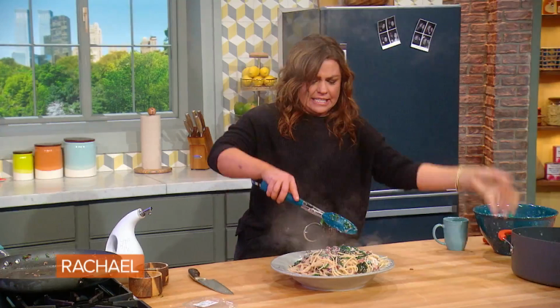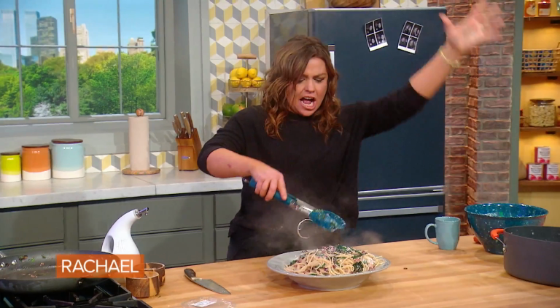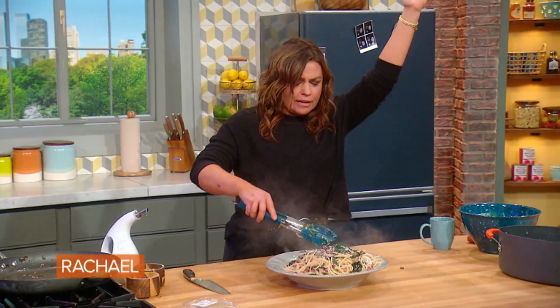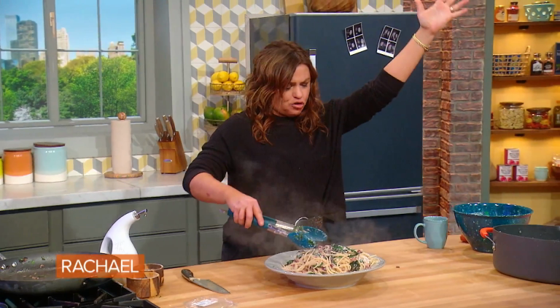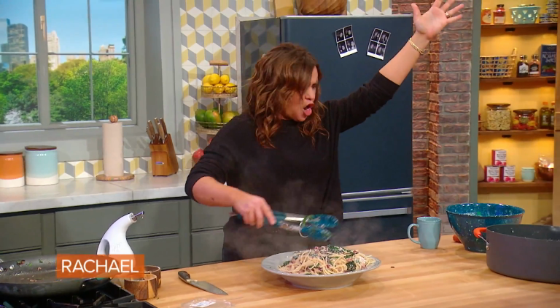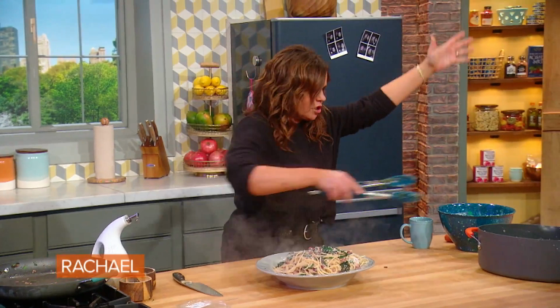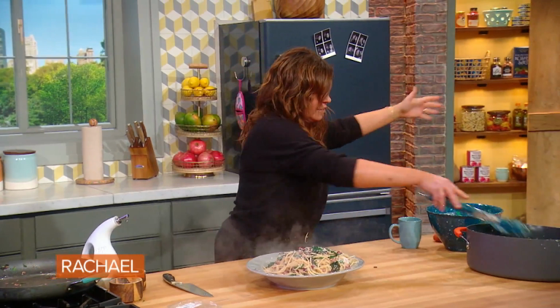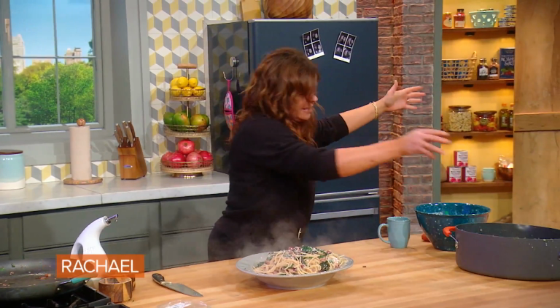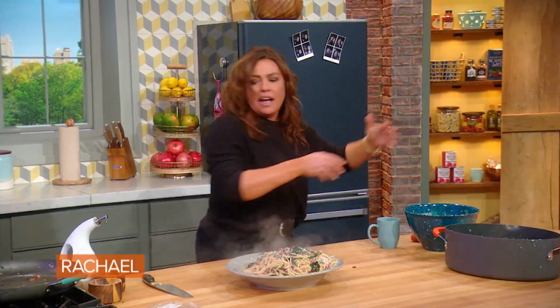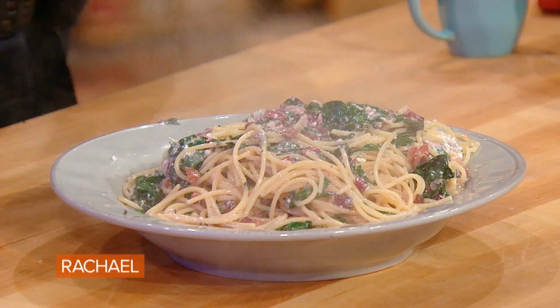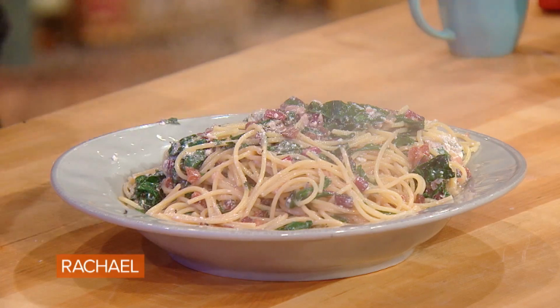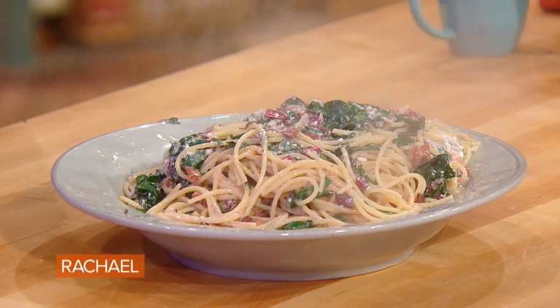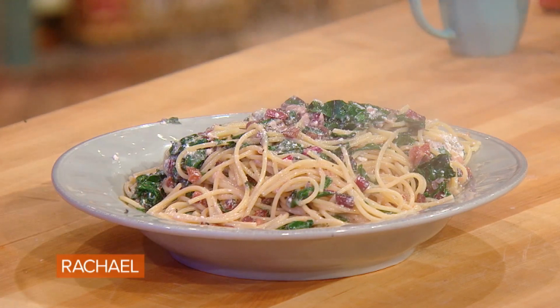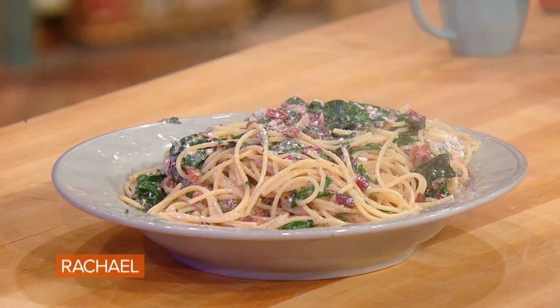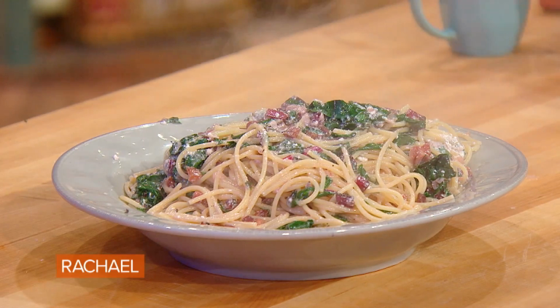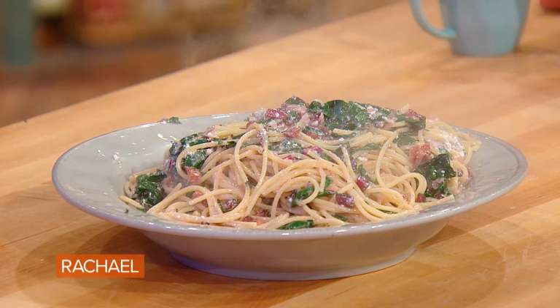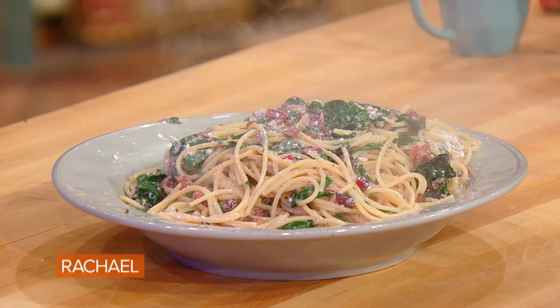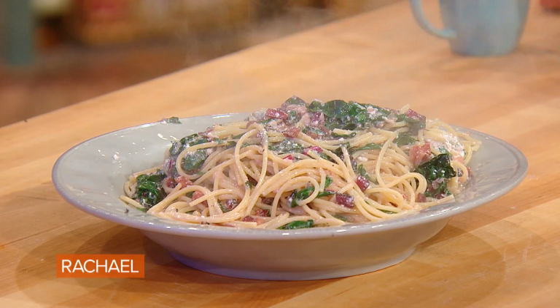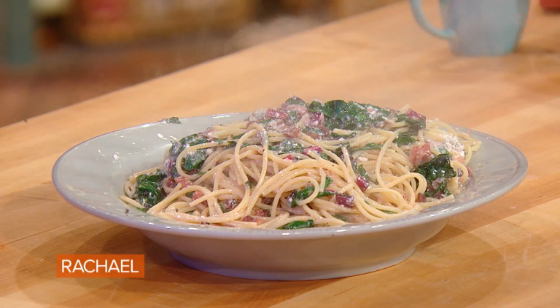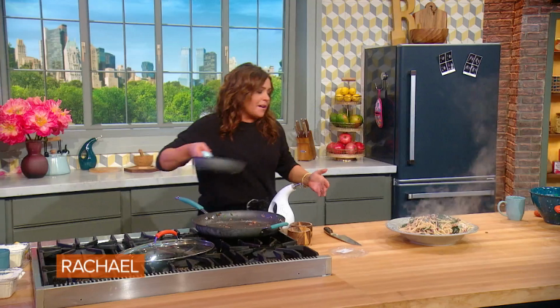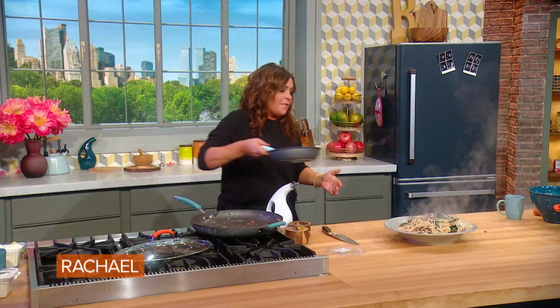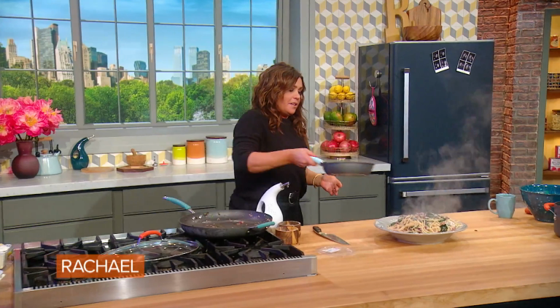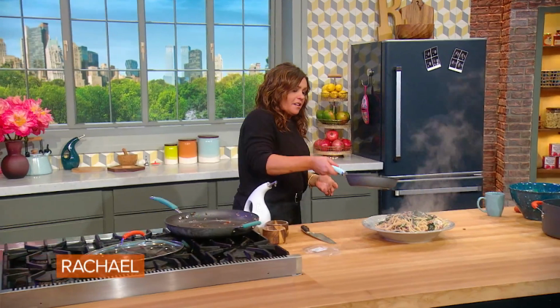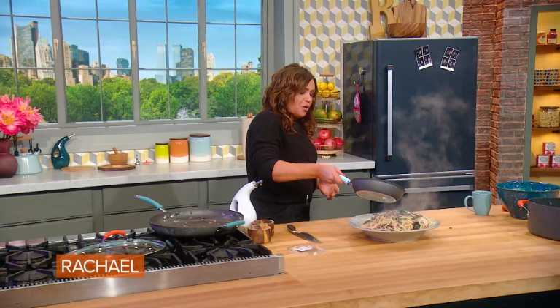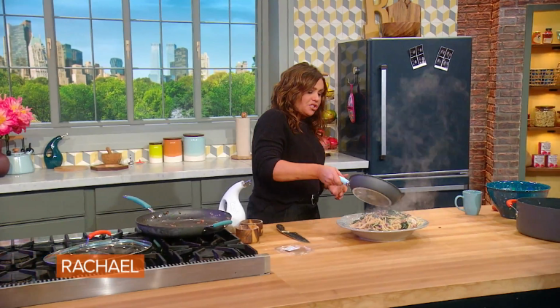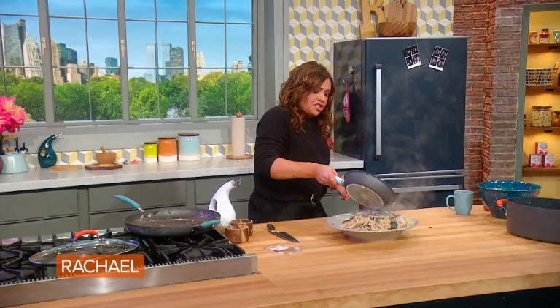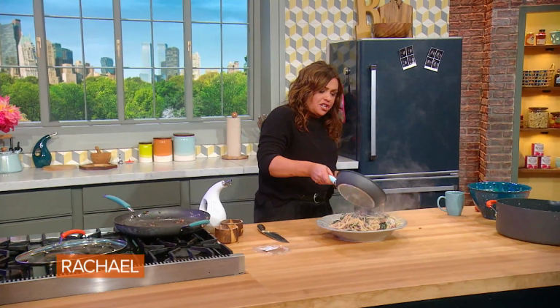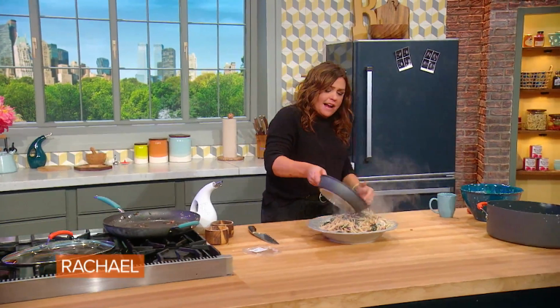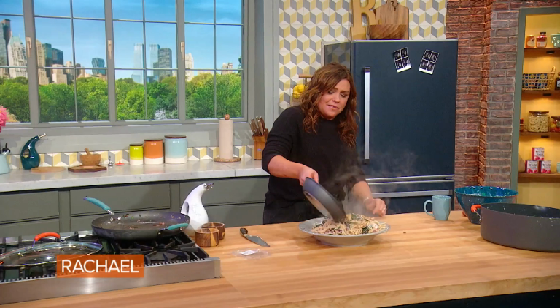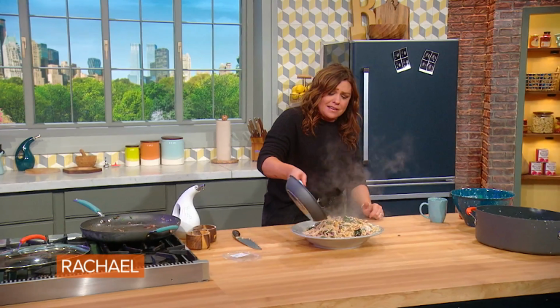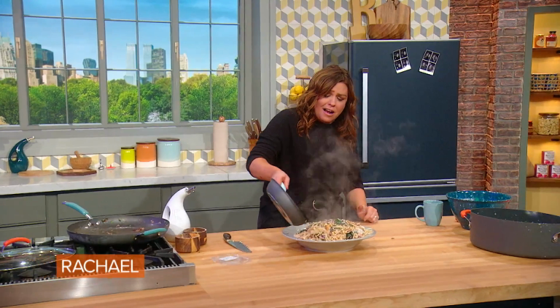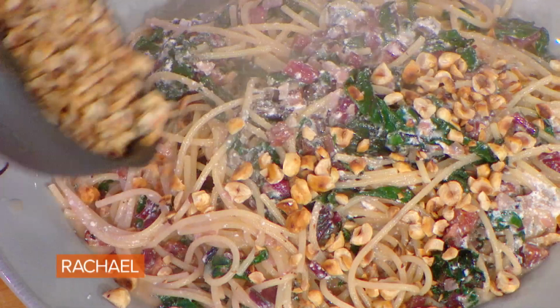I am strong. Now I'm gonna top it off with our toasted chopped nuts.